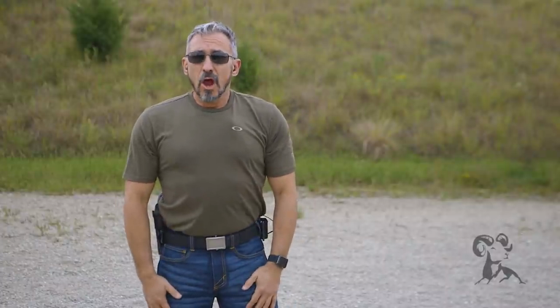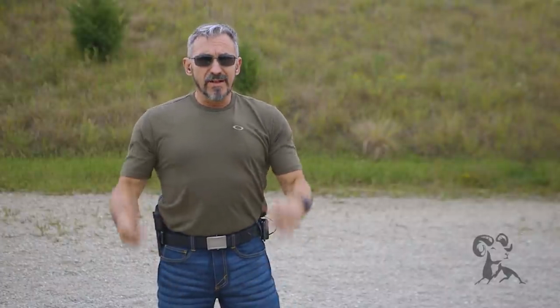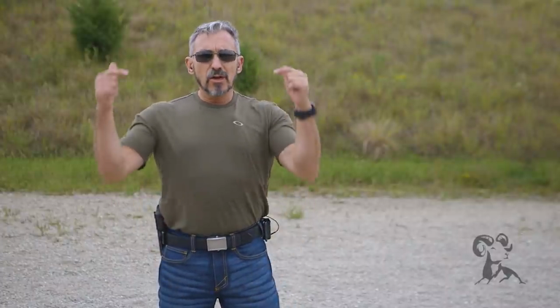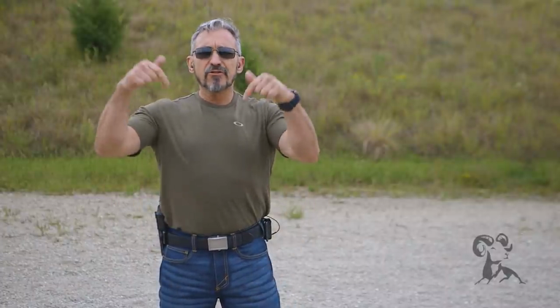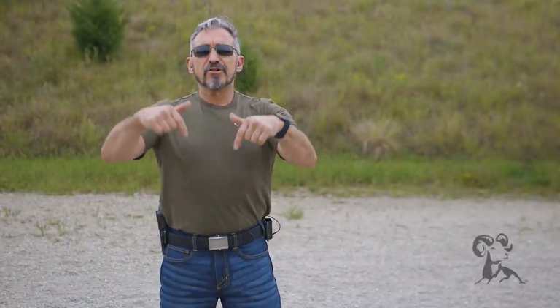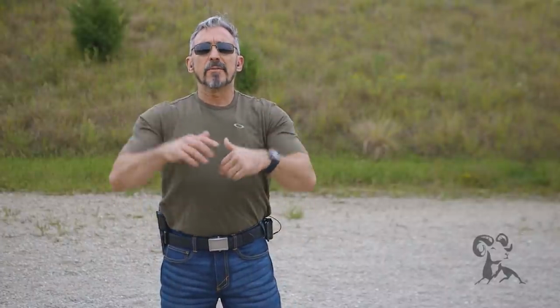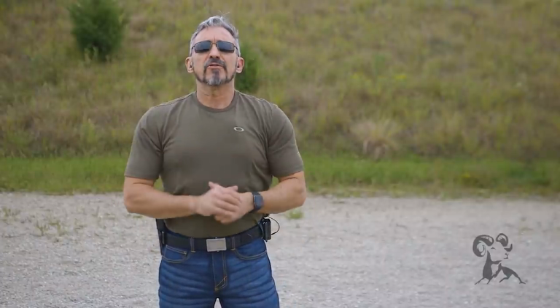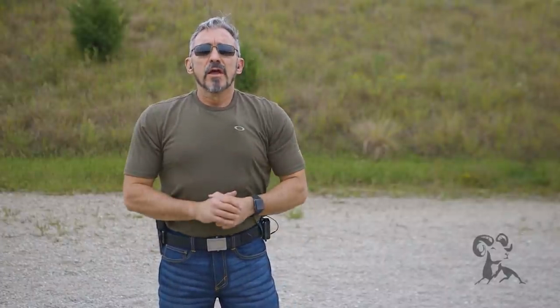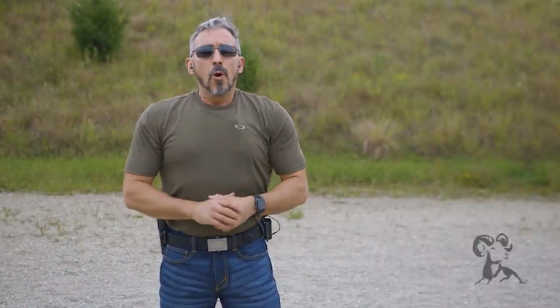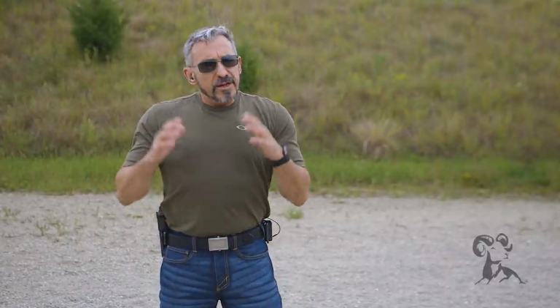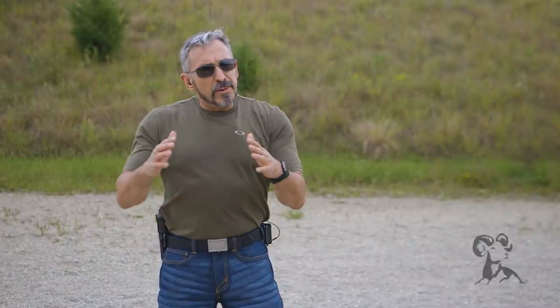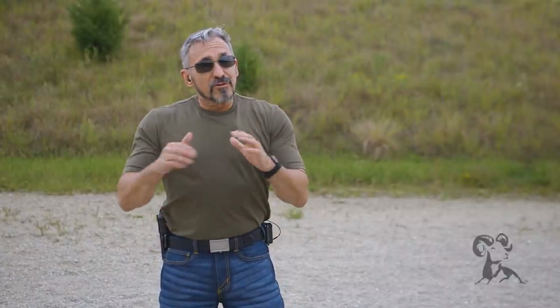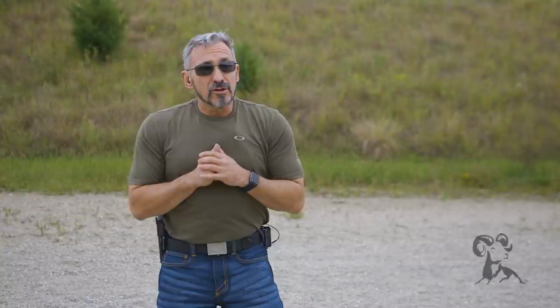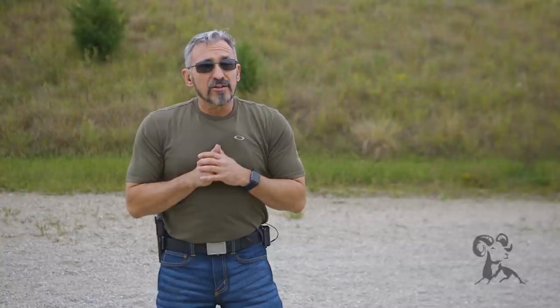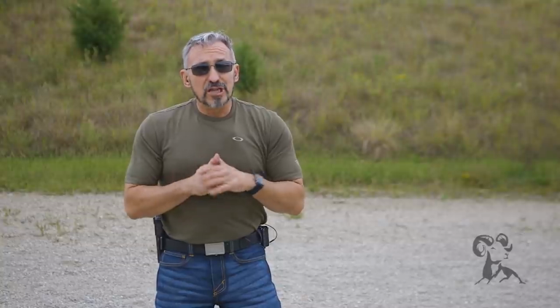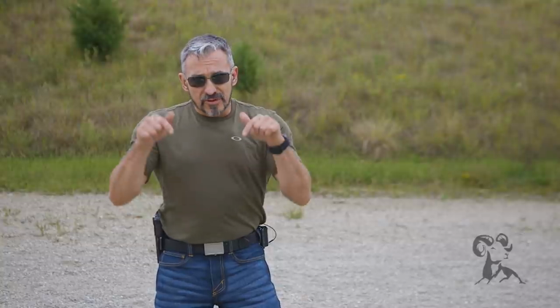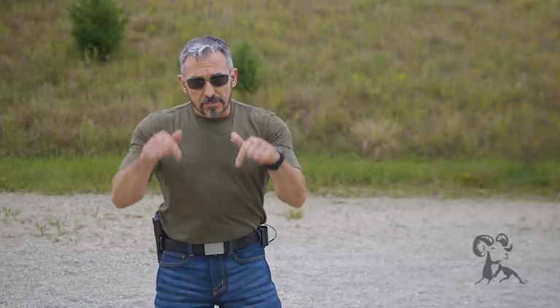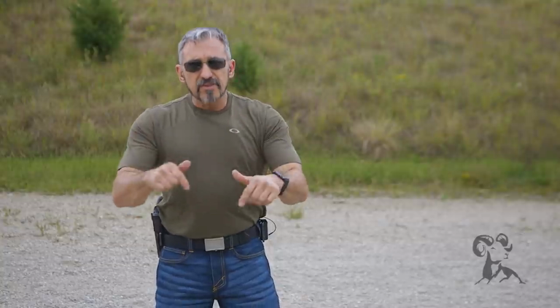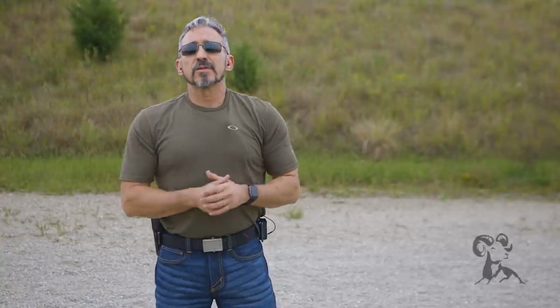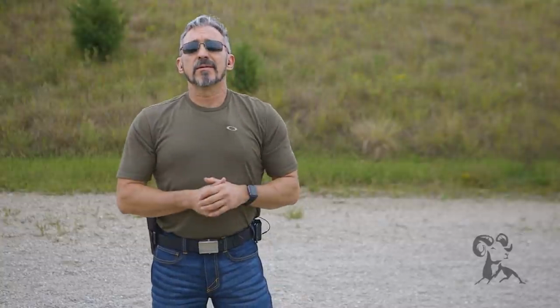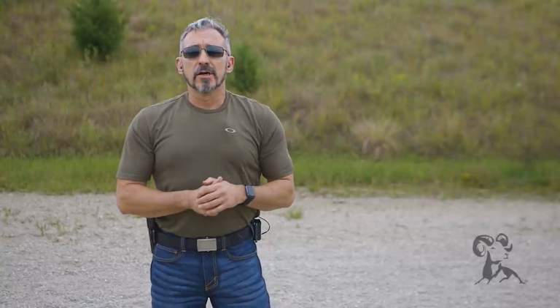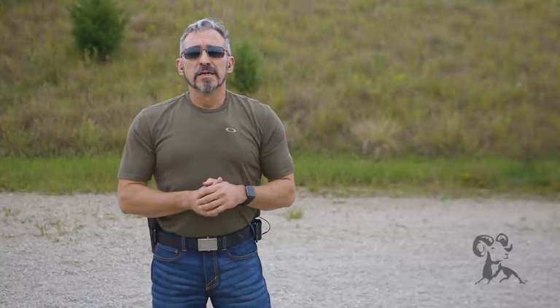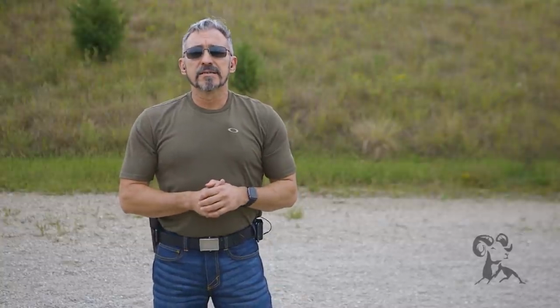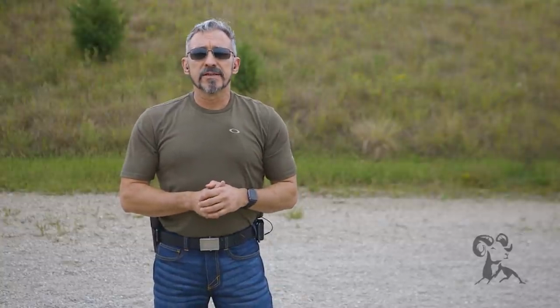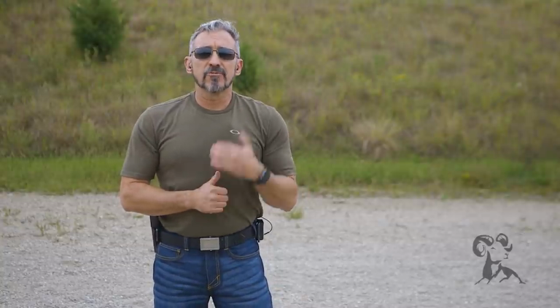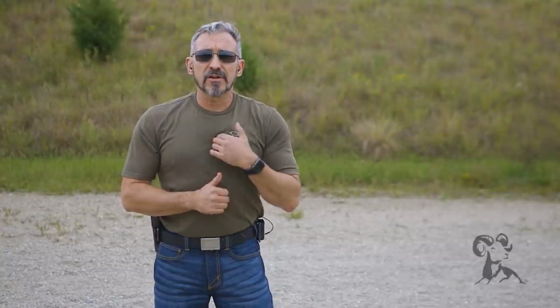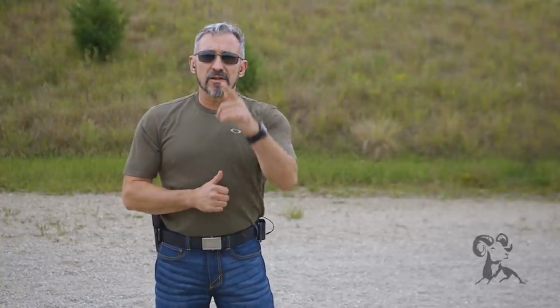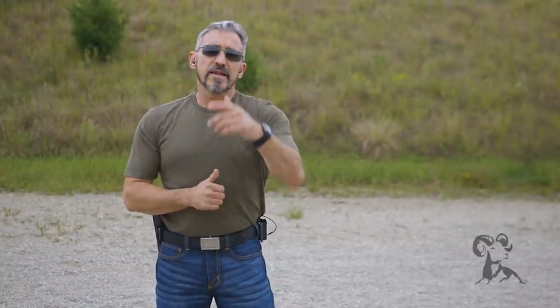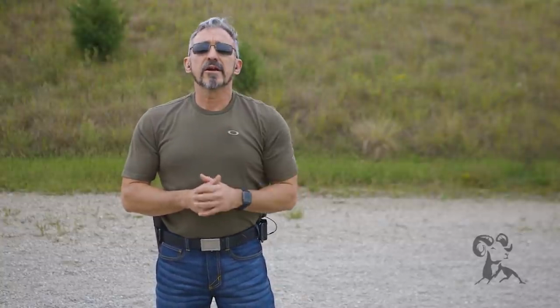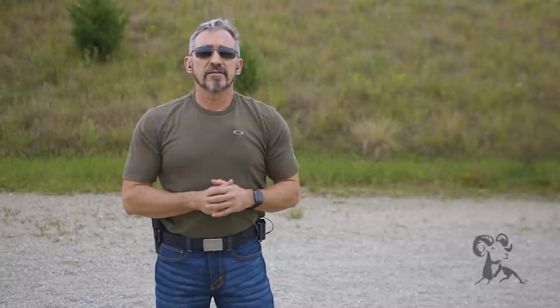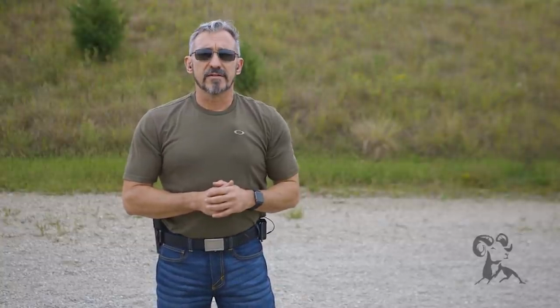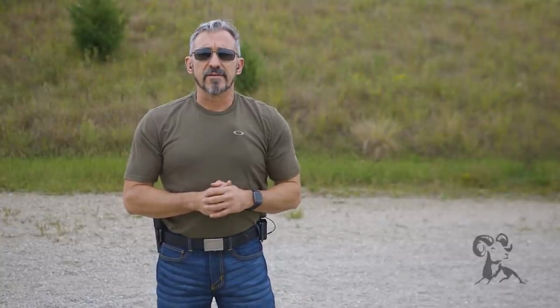If you have any questions, comments, or experiences you'd like to share with us, please put them down below. Until then, I'm Jeff Gonzales. Take care and stay safe.